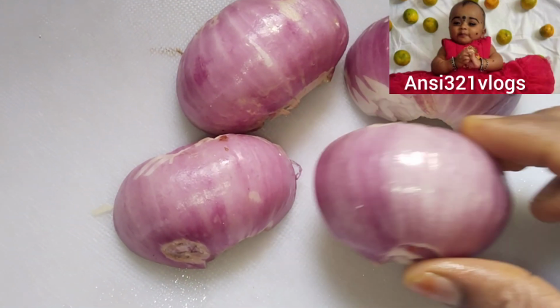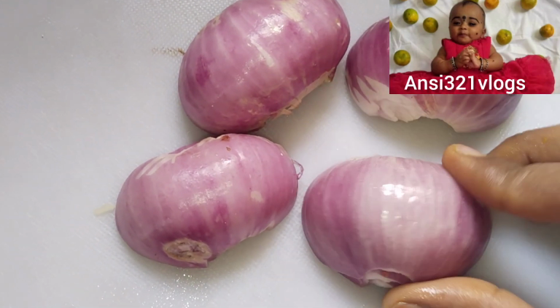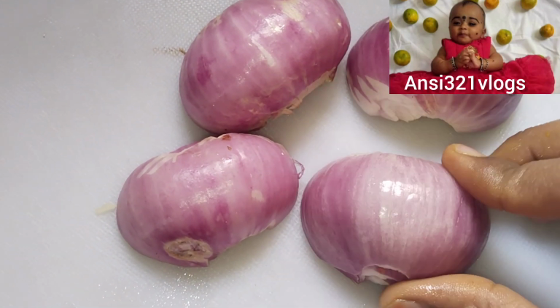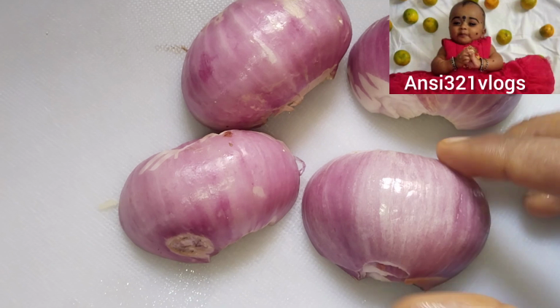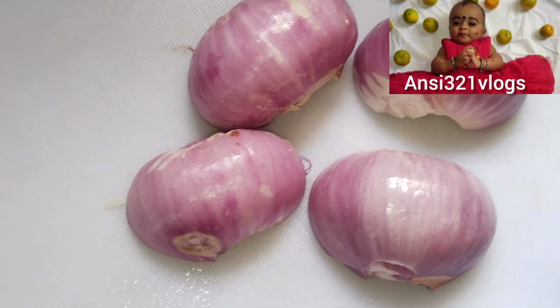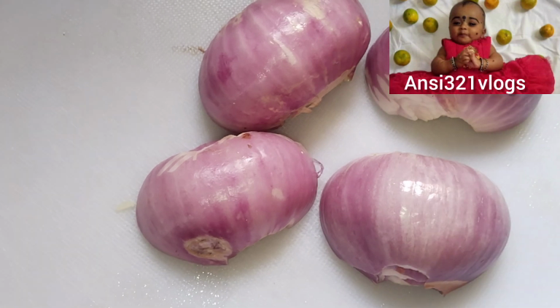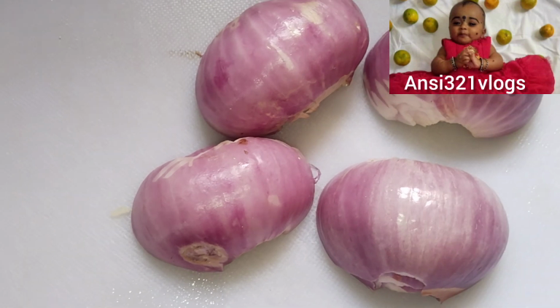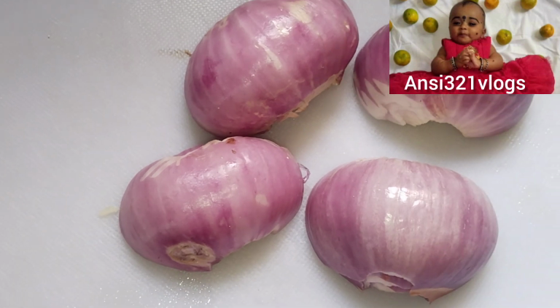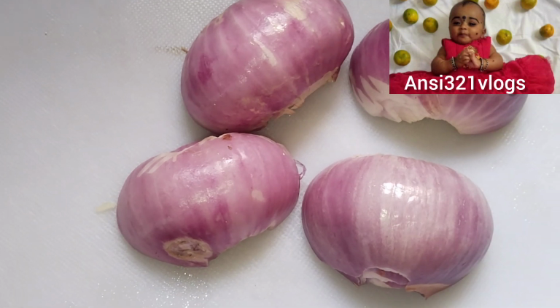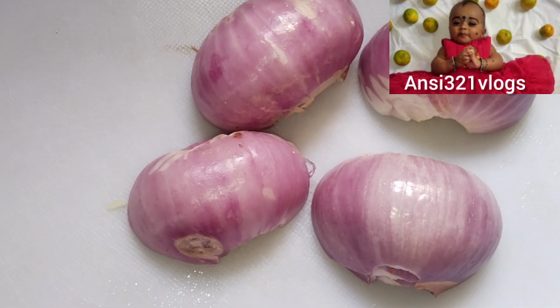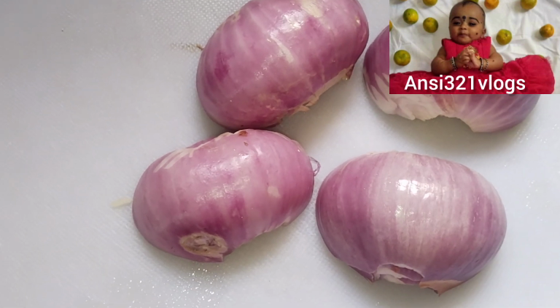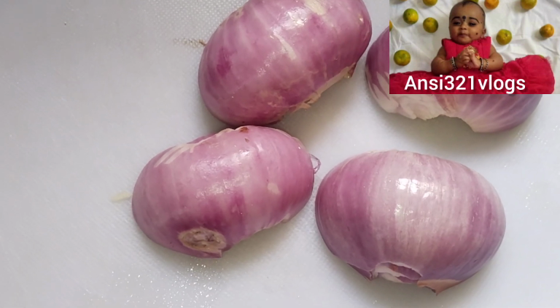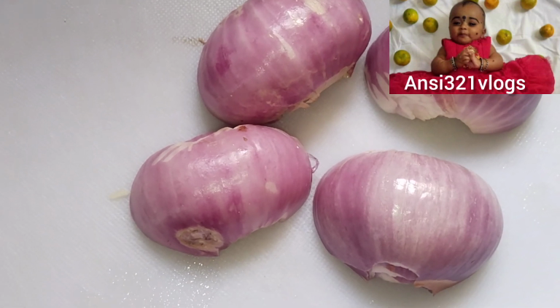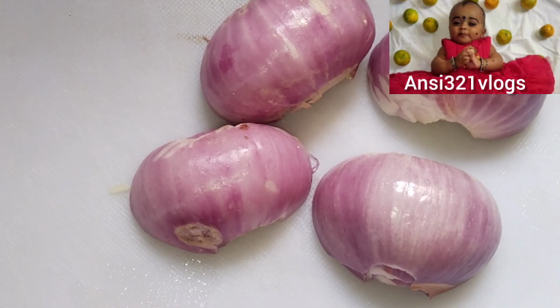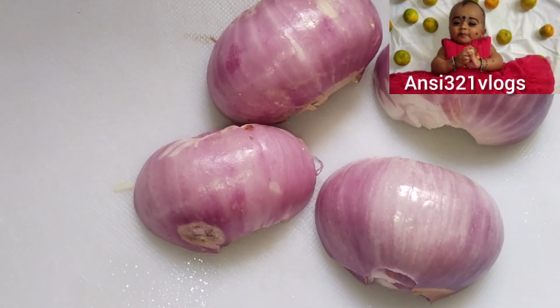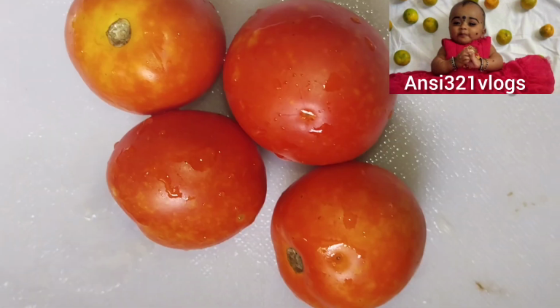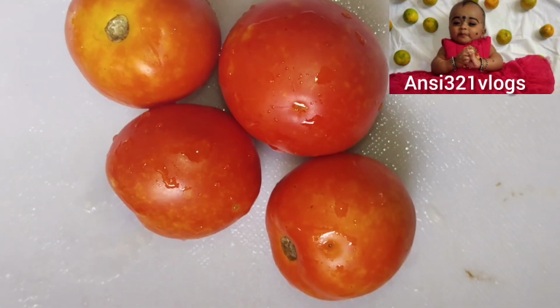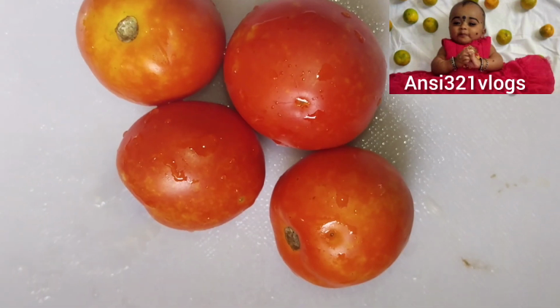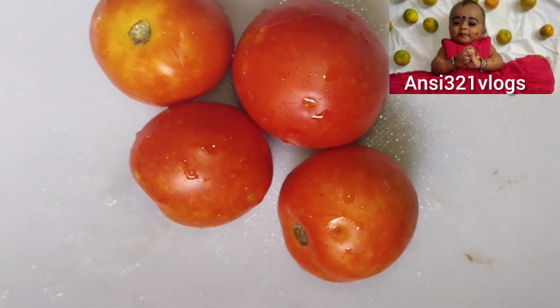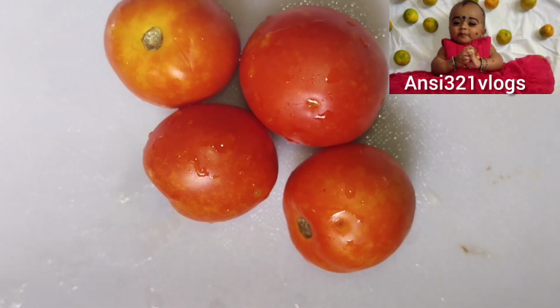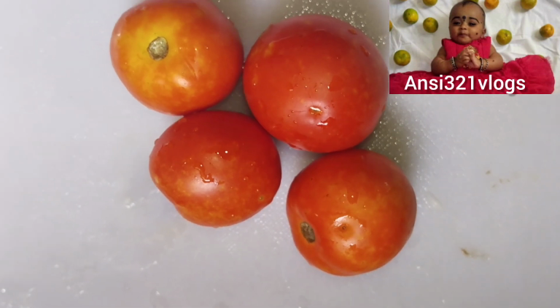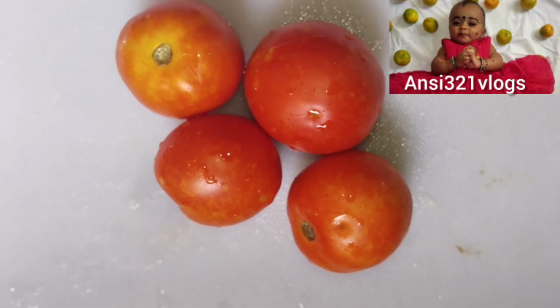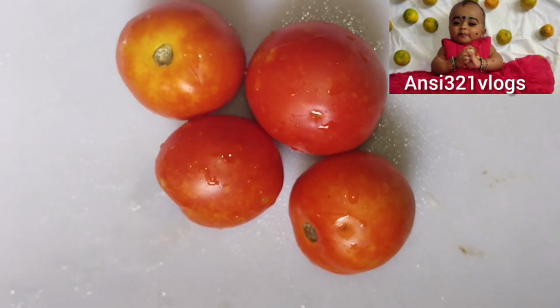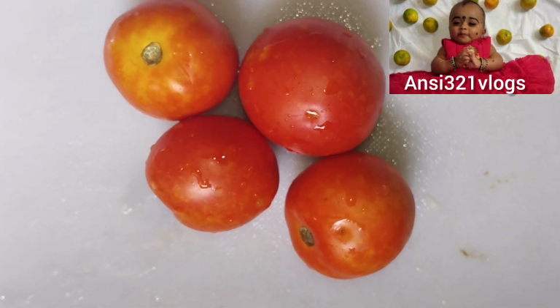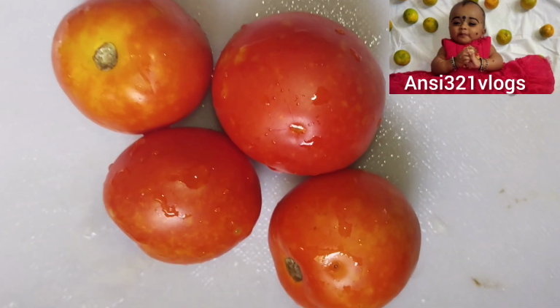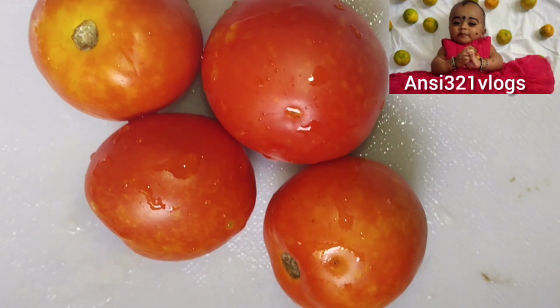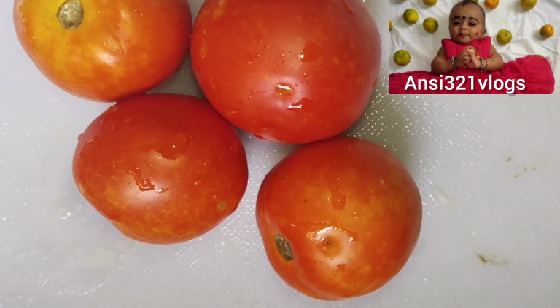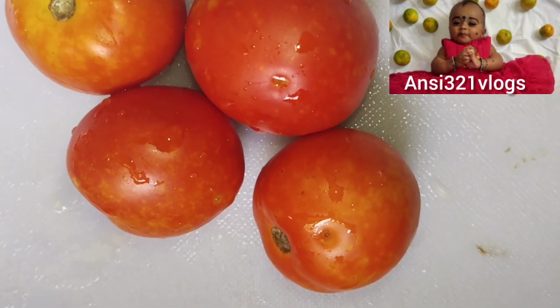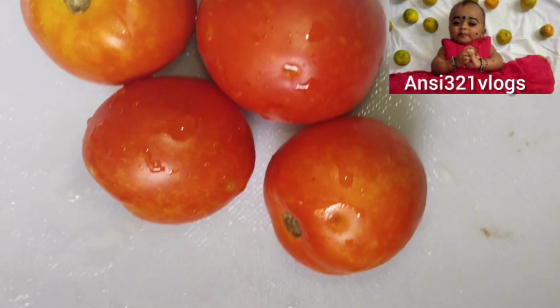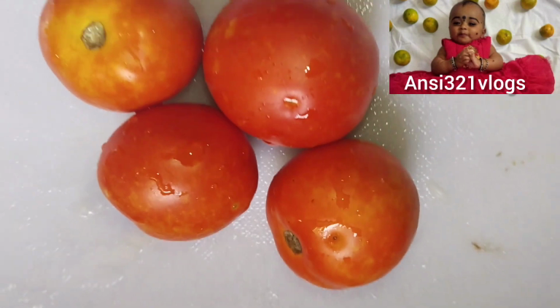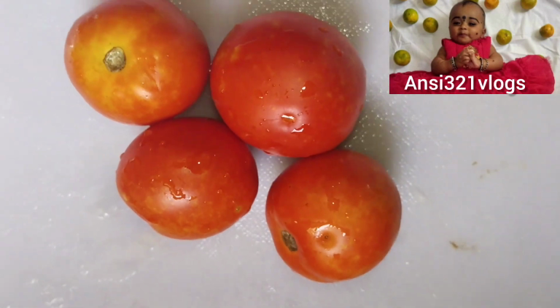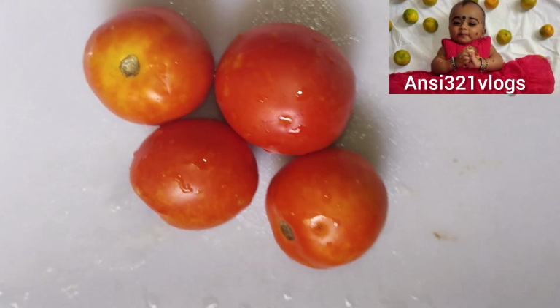The next method will be made of 4 tomatoes. The next method will be made of 5 tomatoes, since the start.